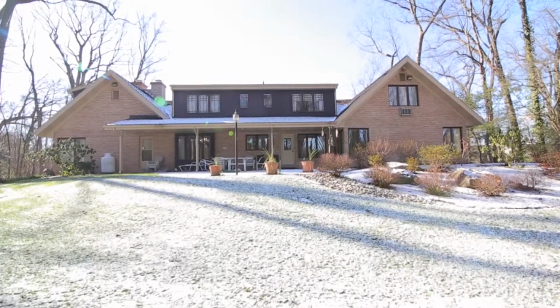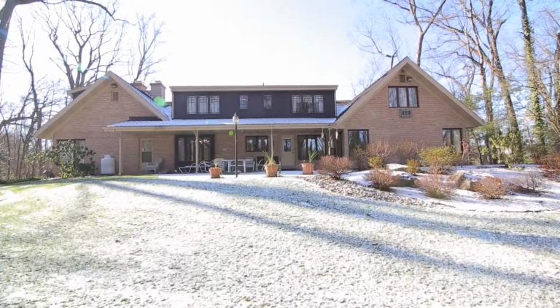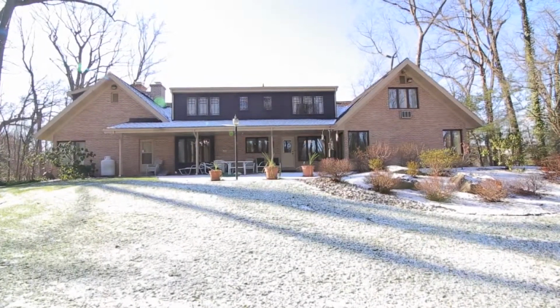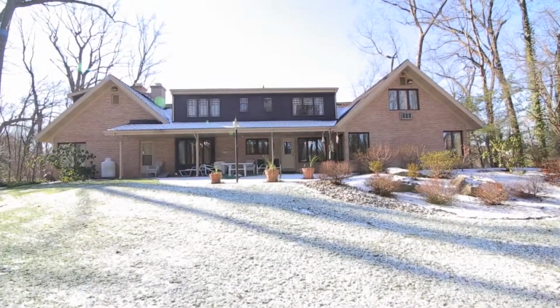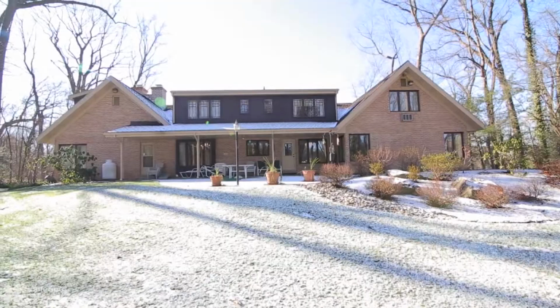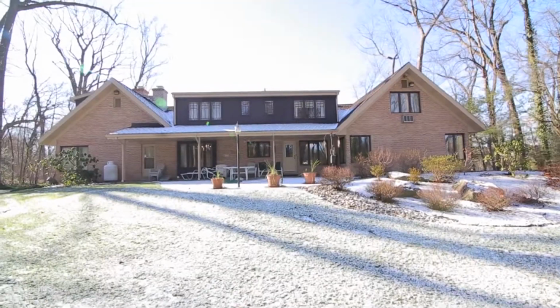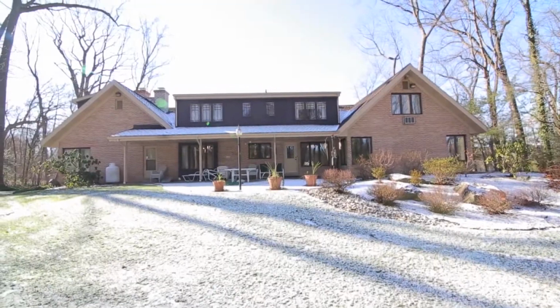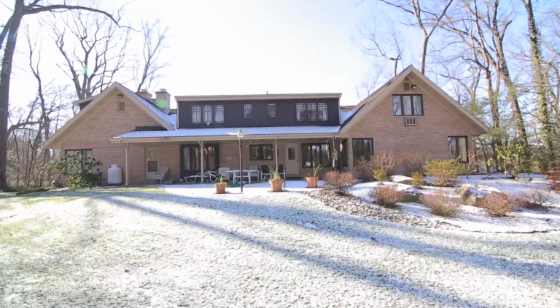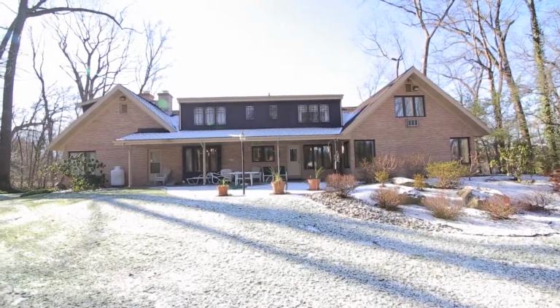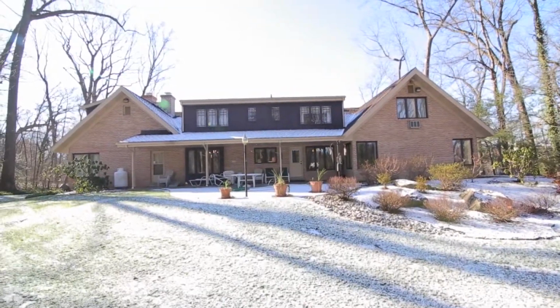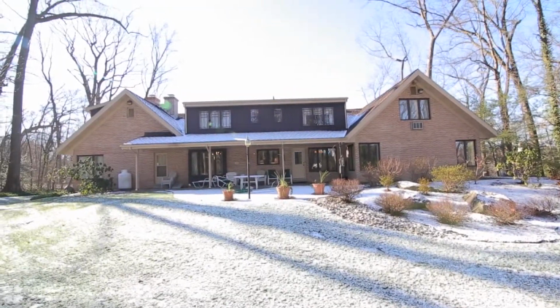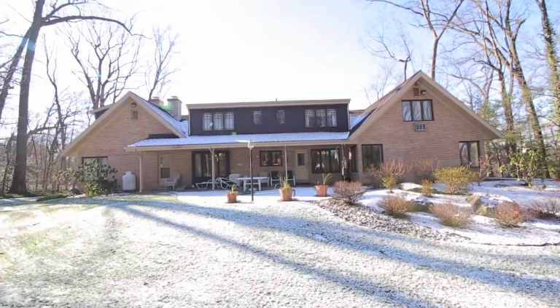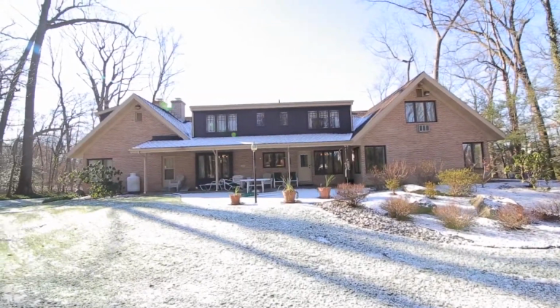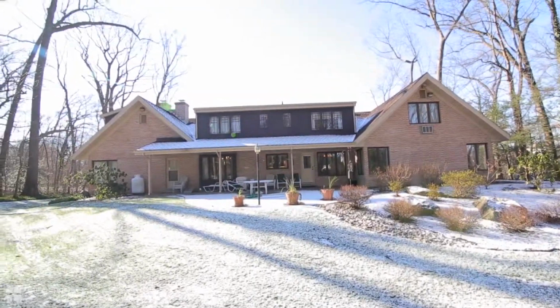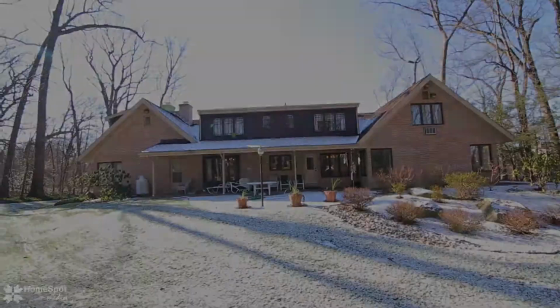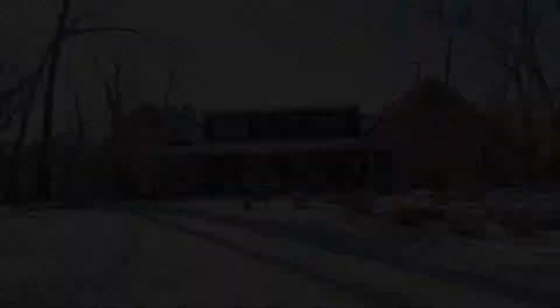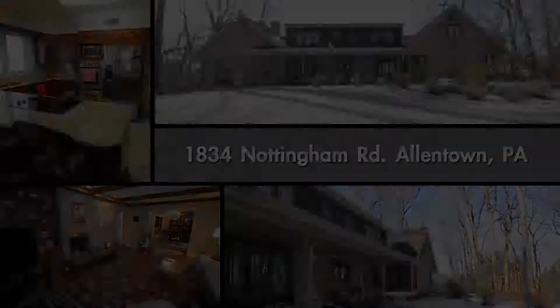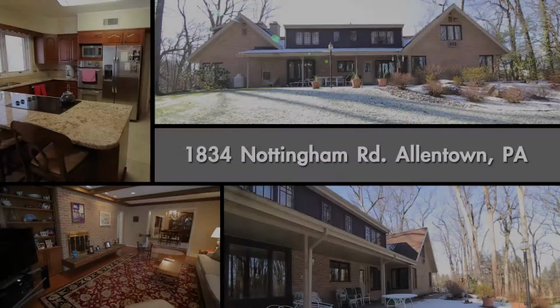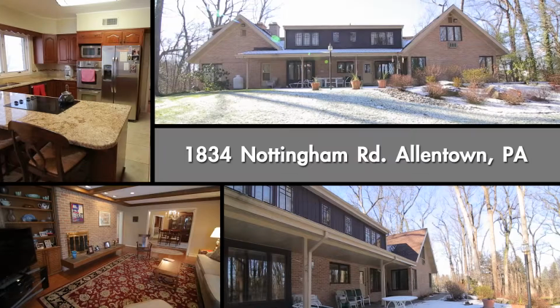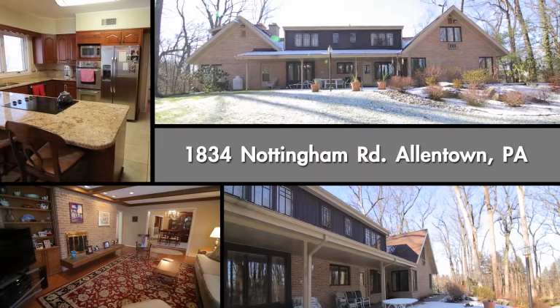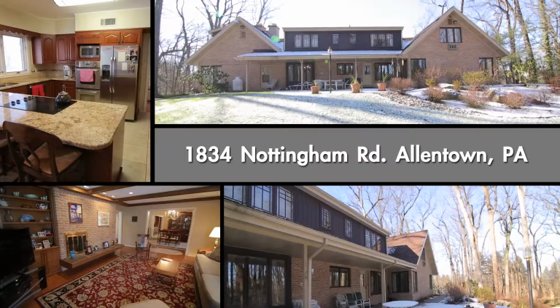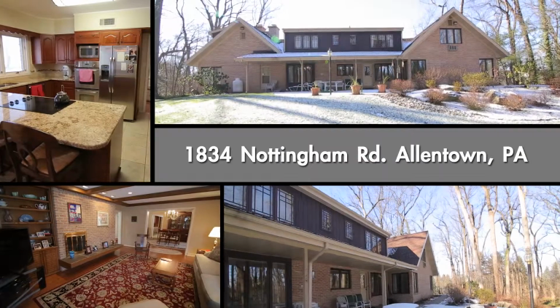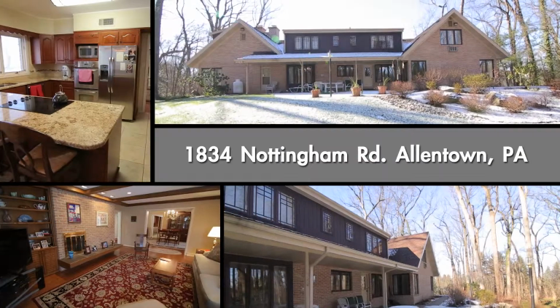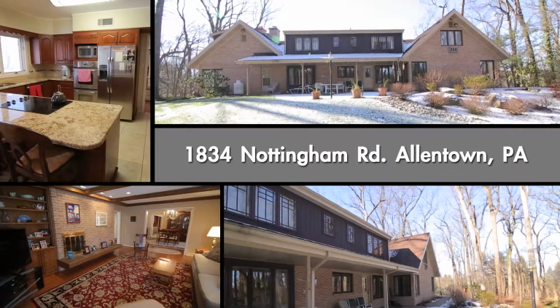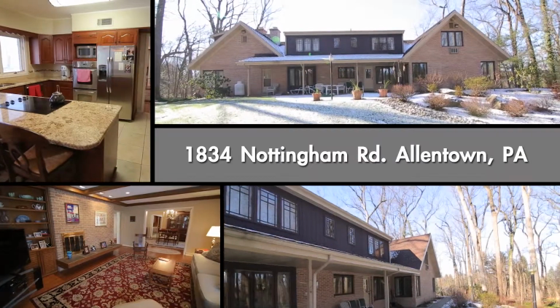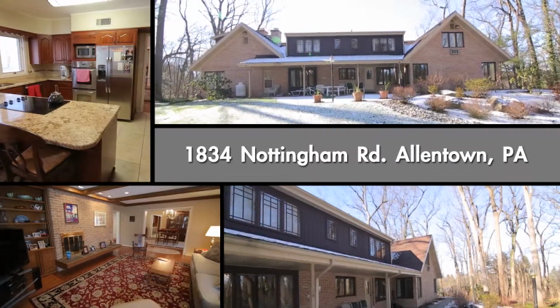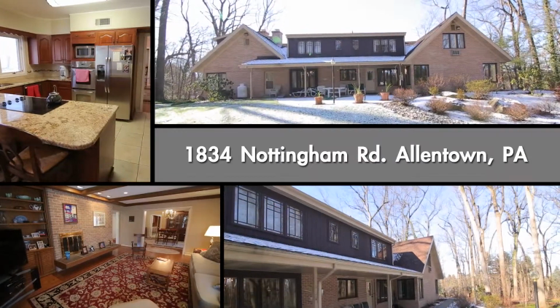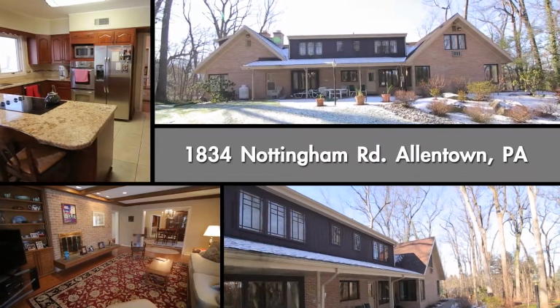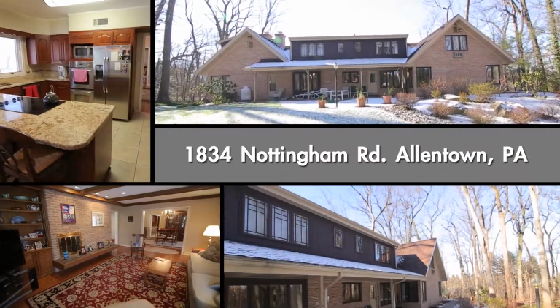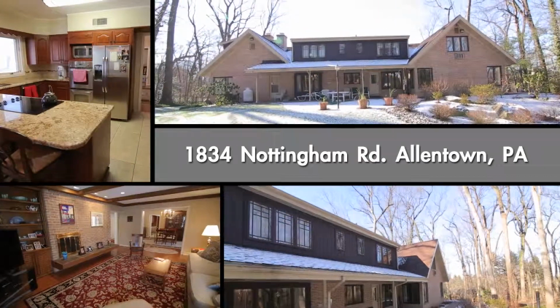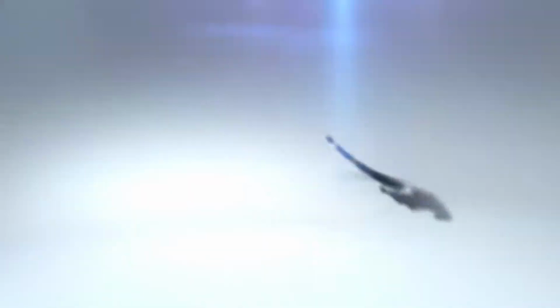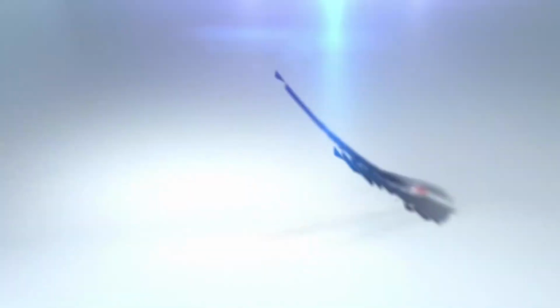Just move into this beautiful lifestyle and enjoy!